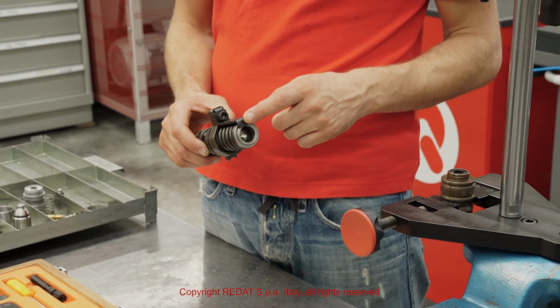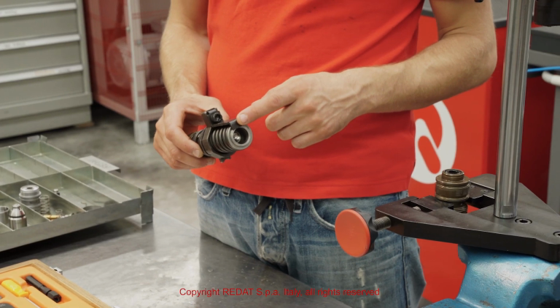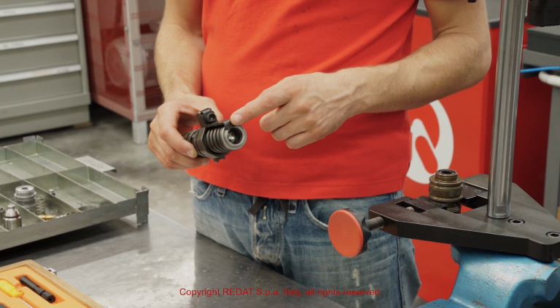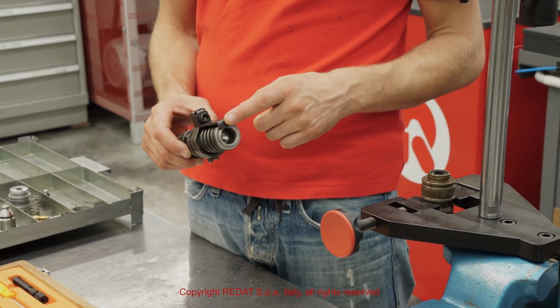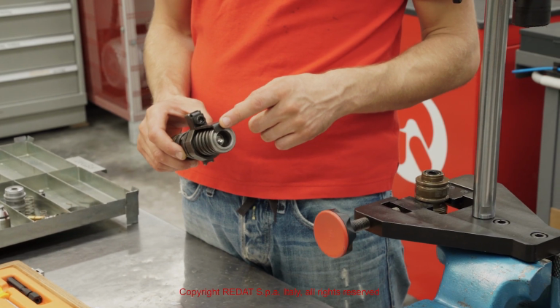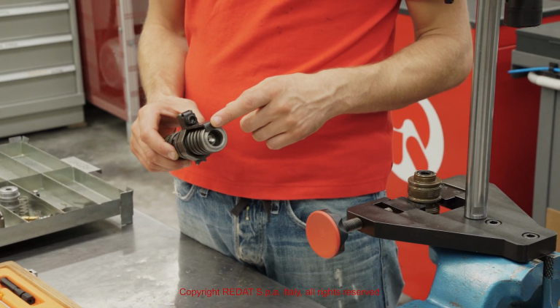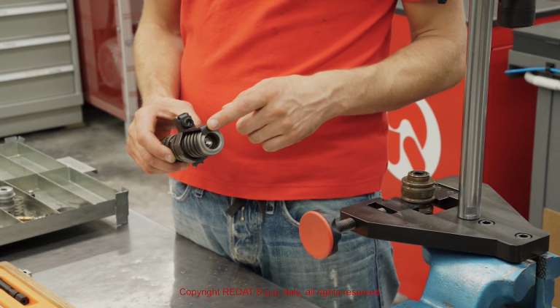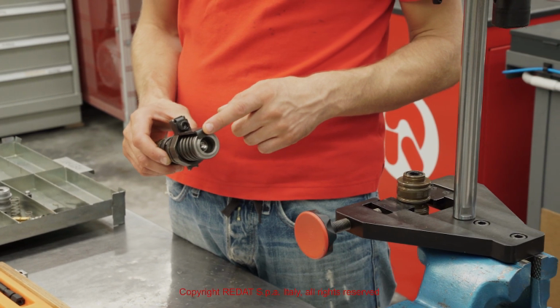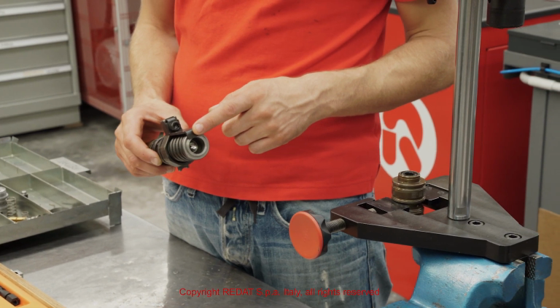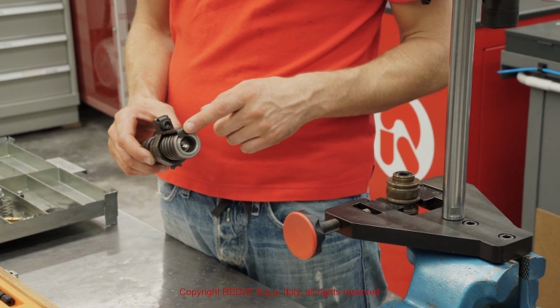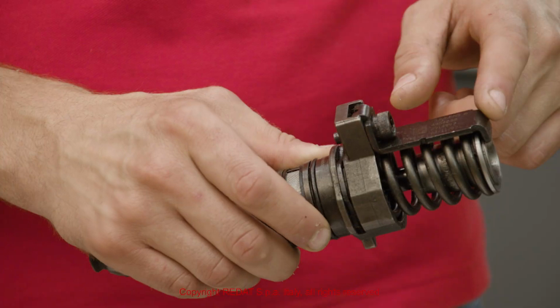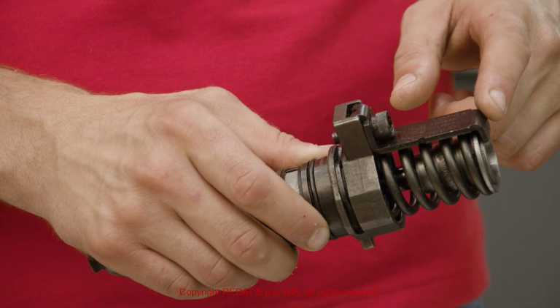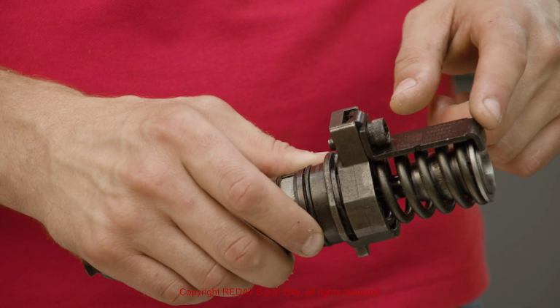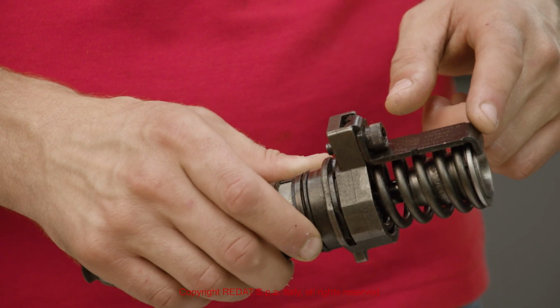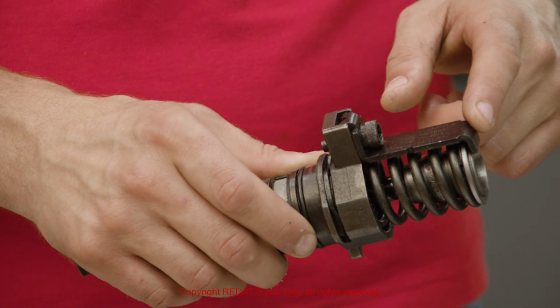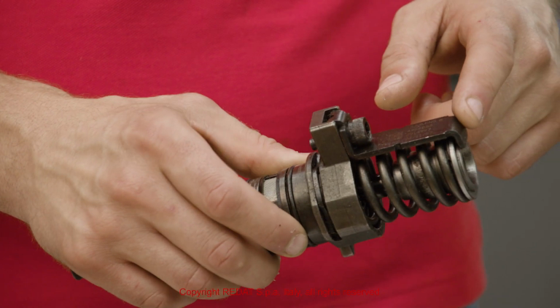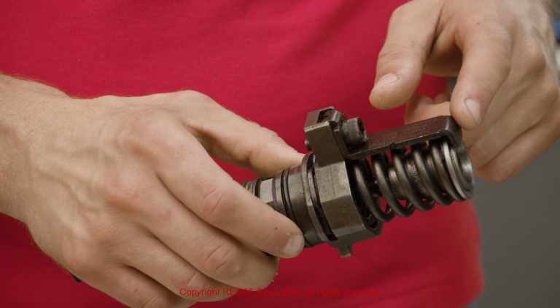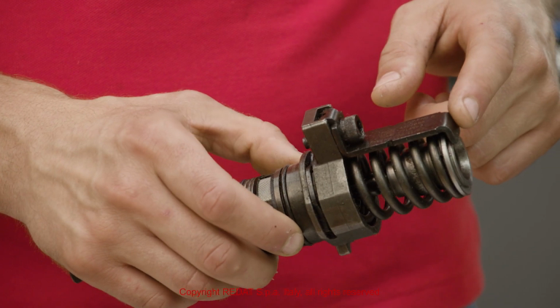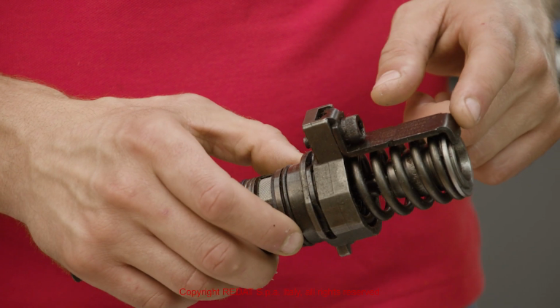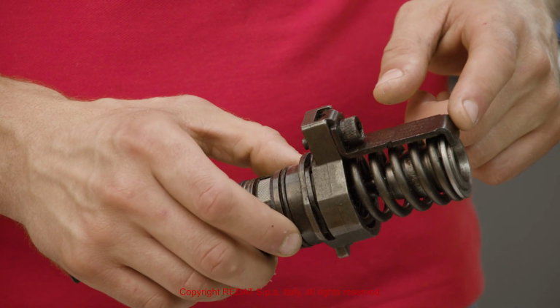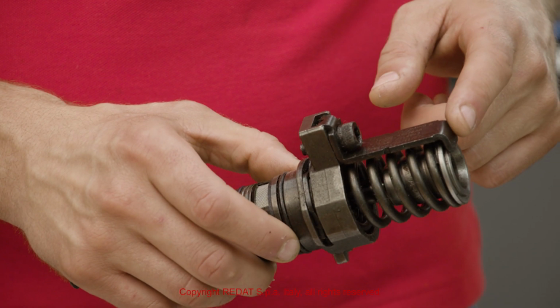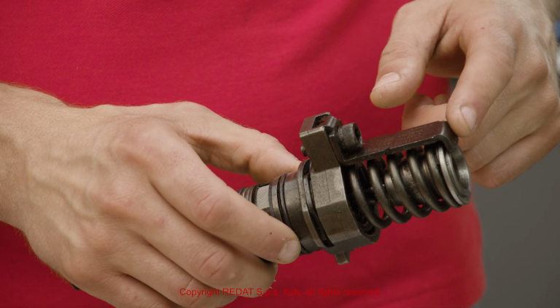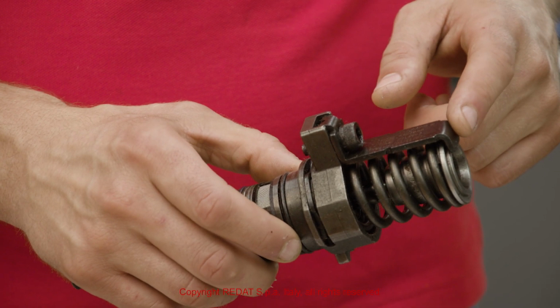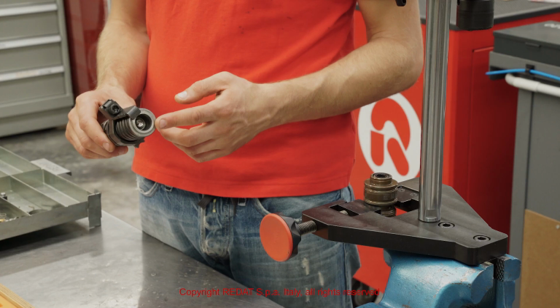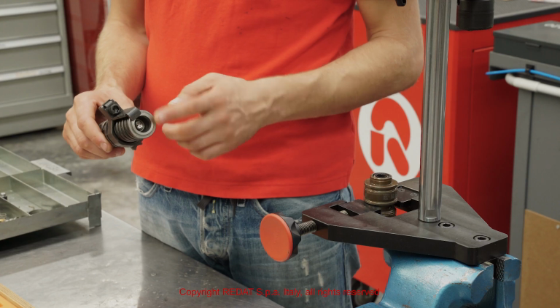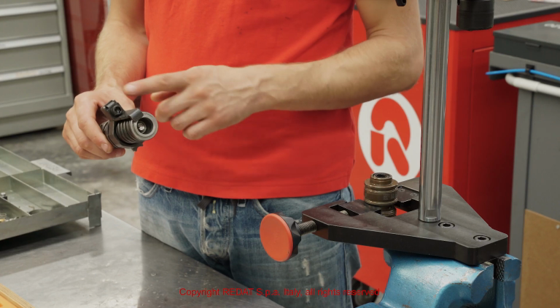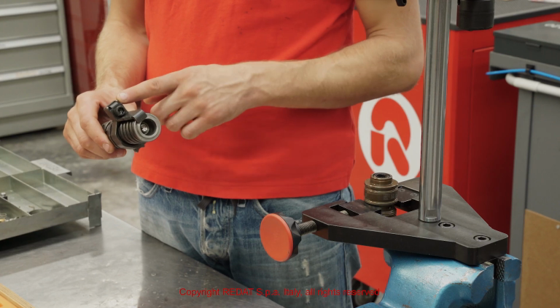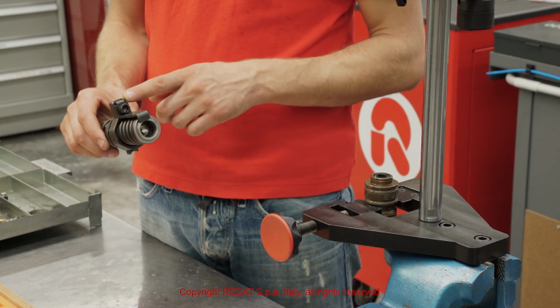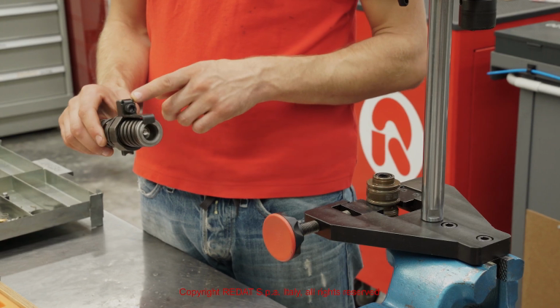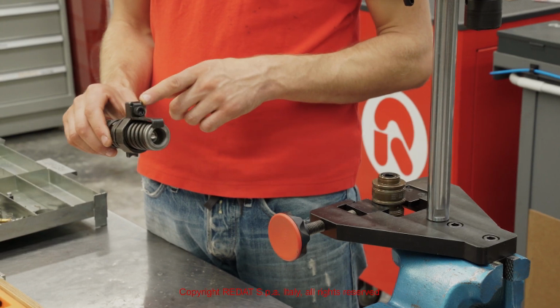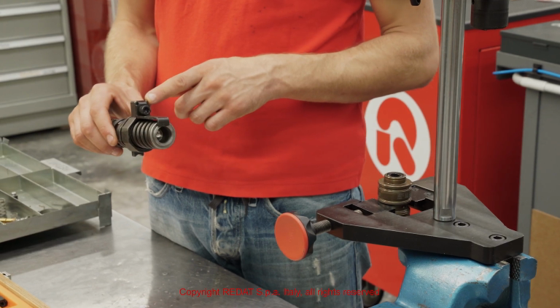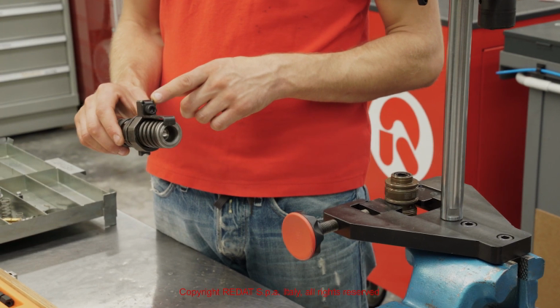Some Cummins ISX injectors are different, featuring a bracket and screw.